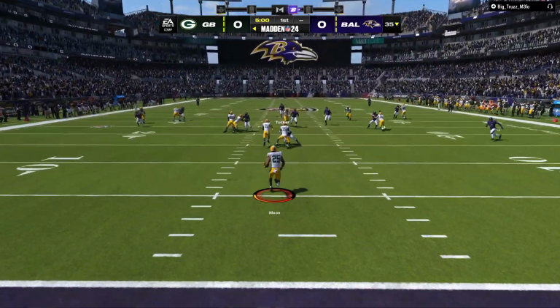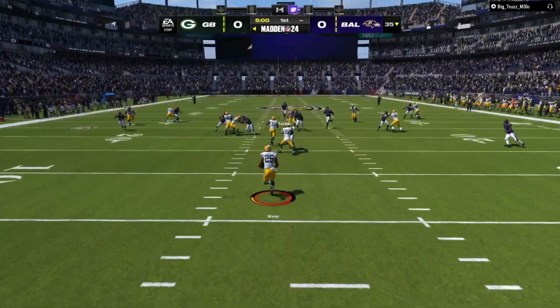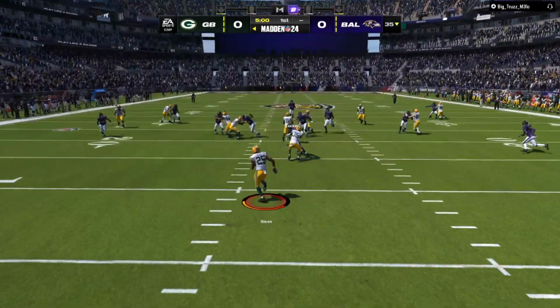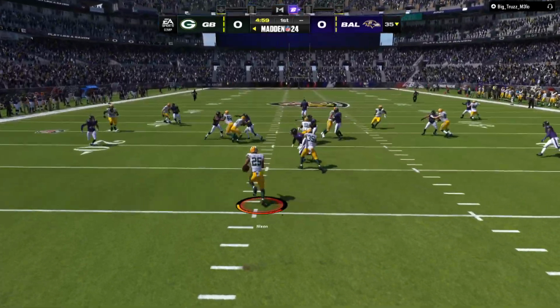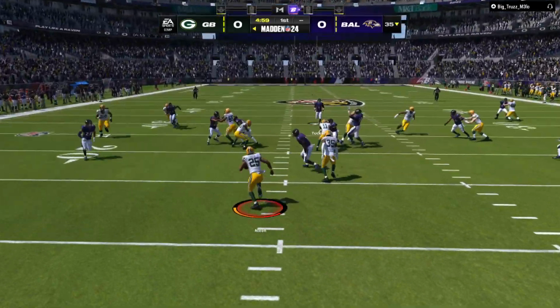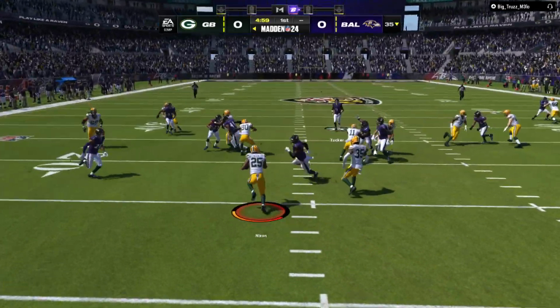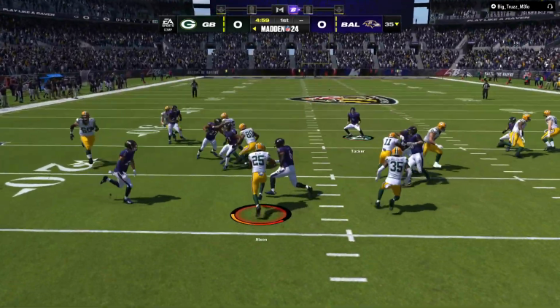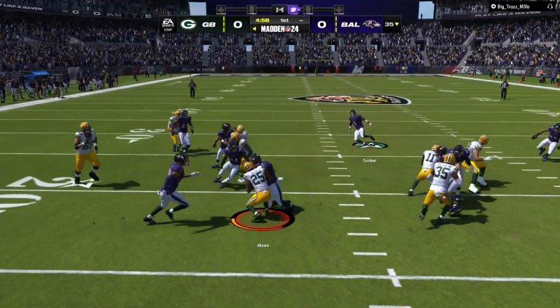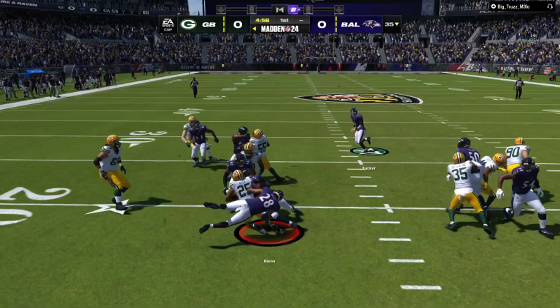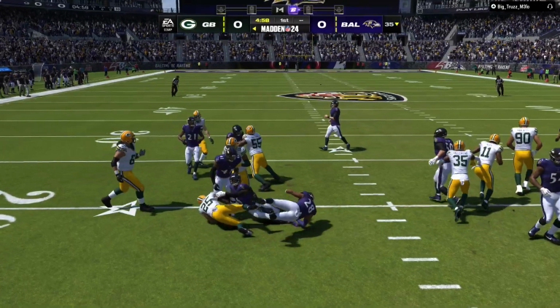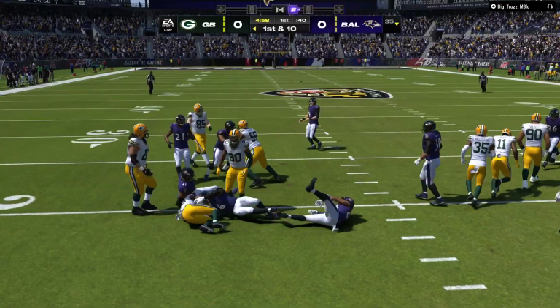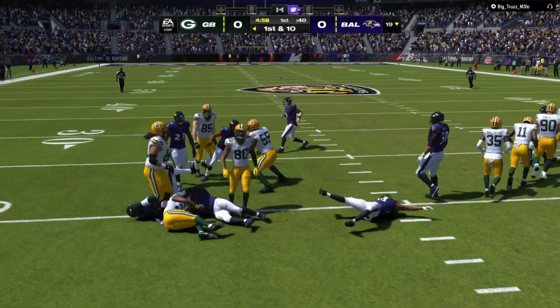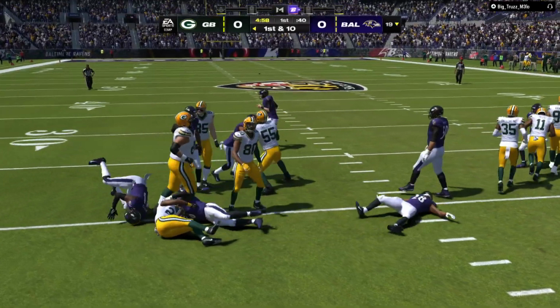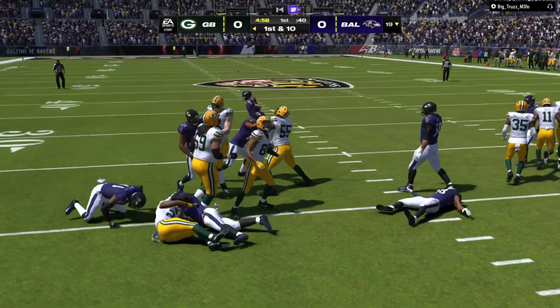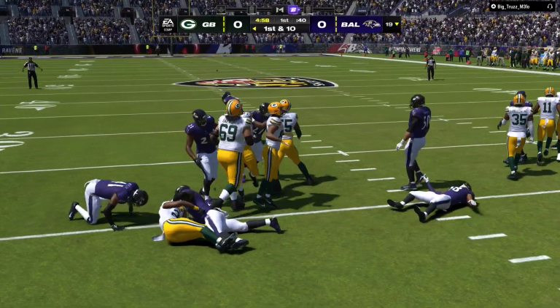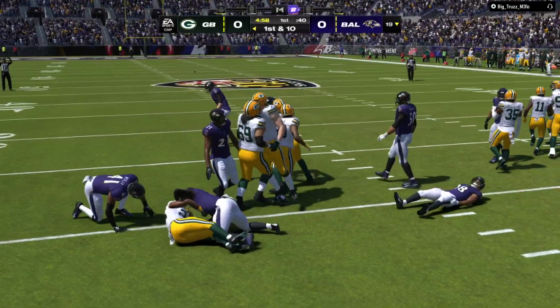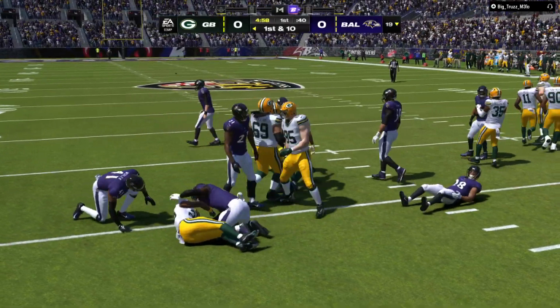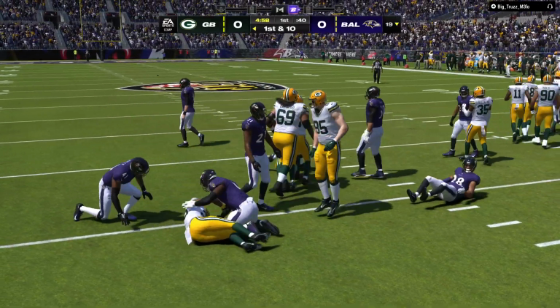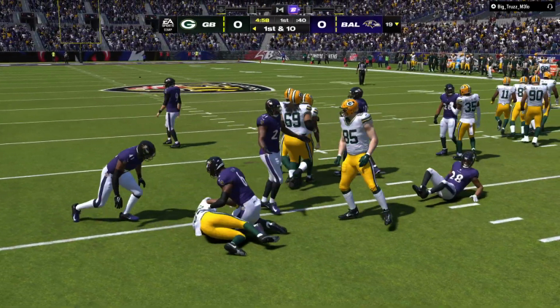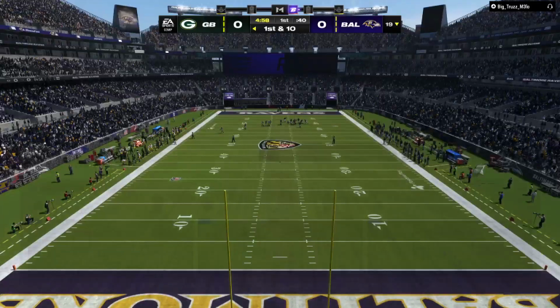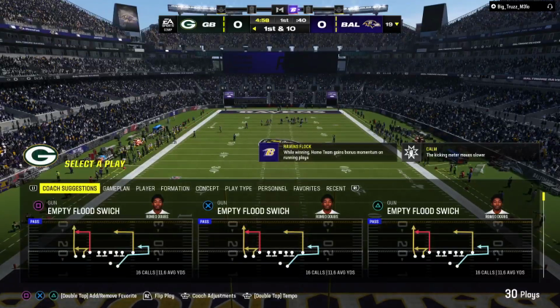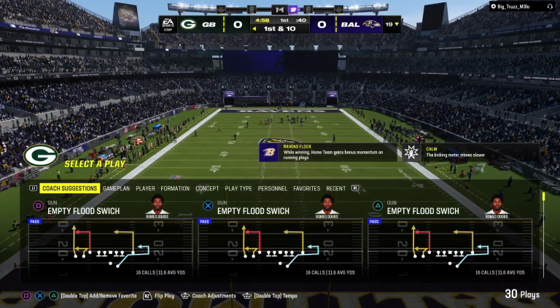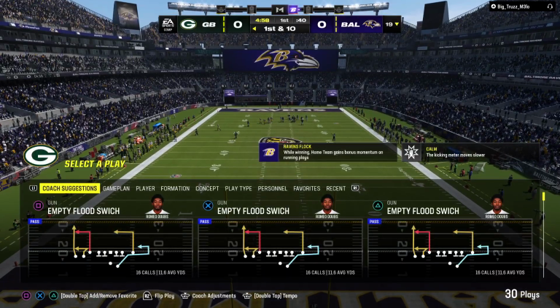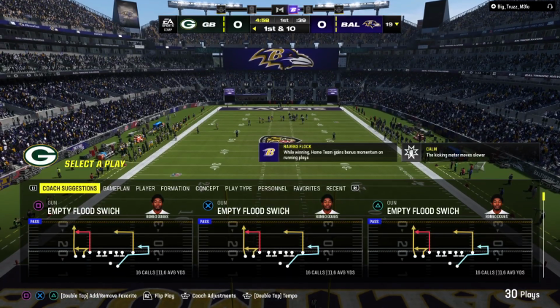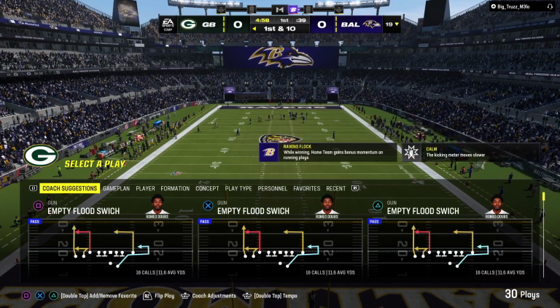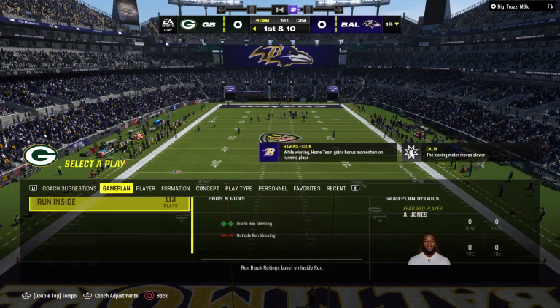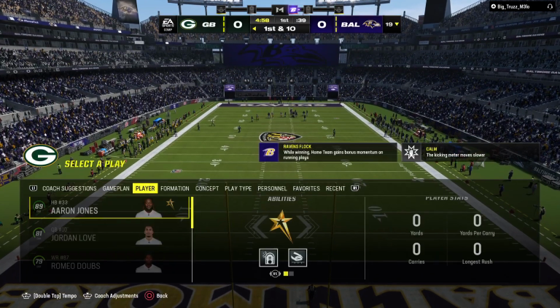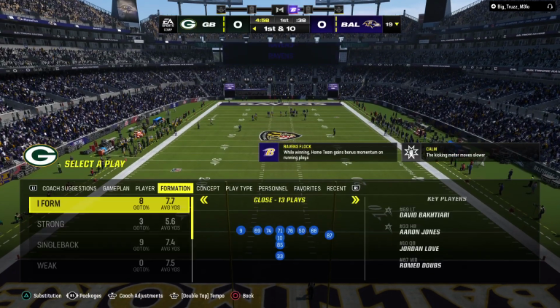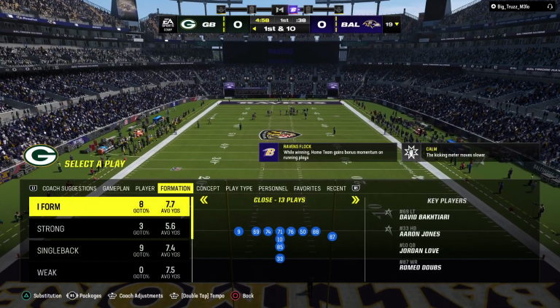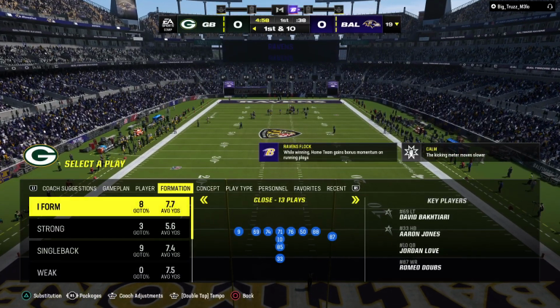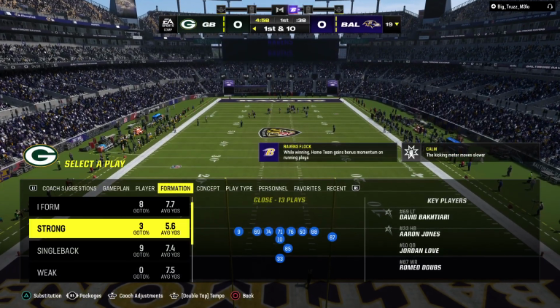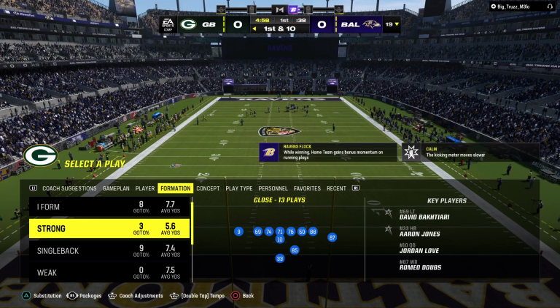Keyshawn Nixon now from his end zone, and only able to get this to the 19, so he probably should have opted for the touchback.